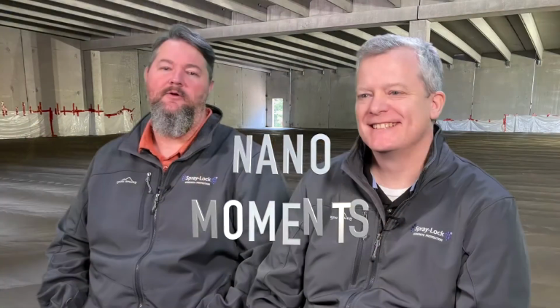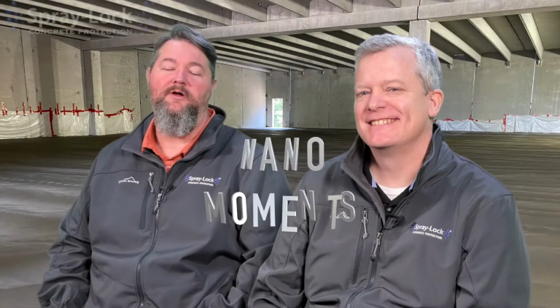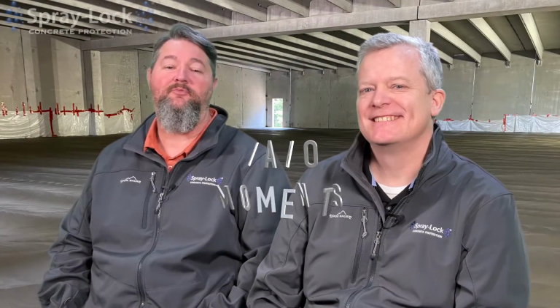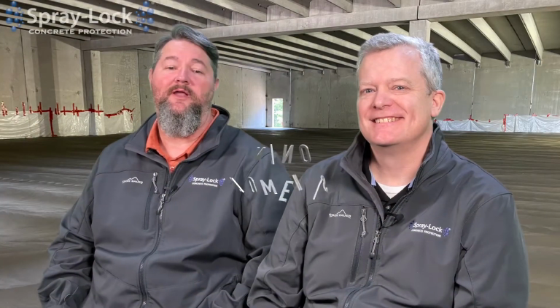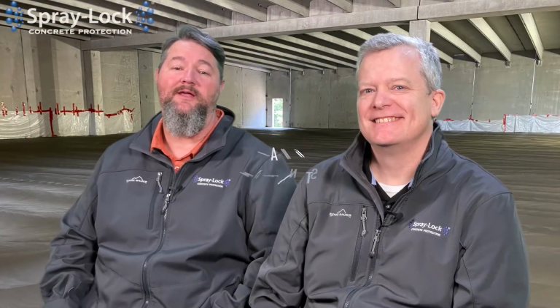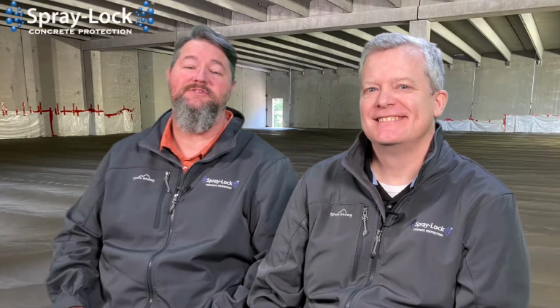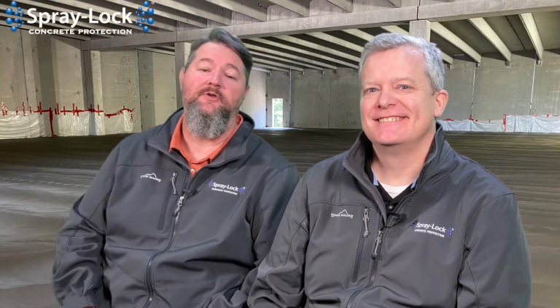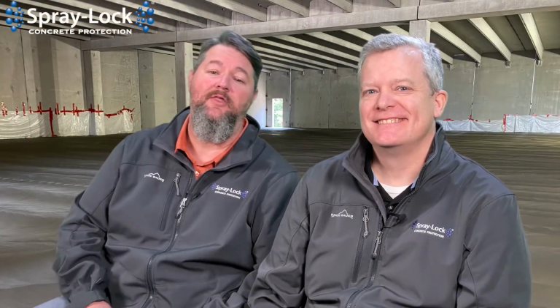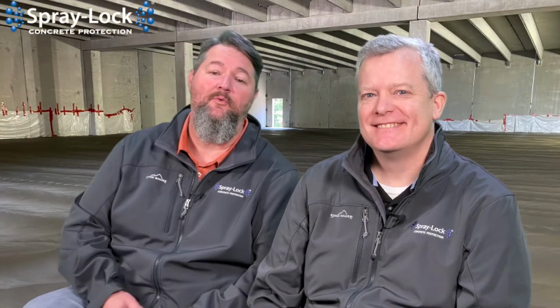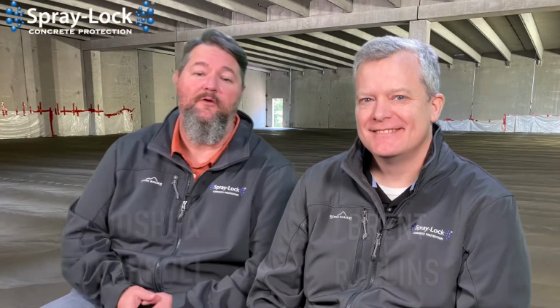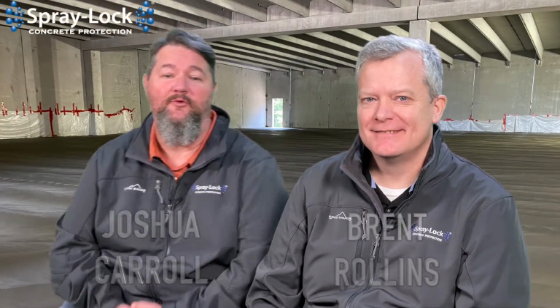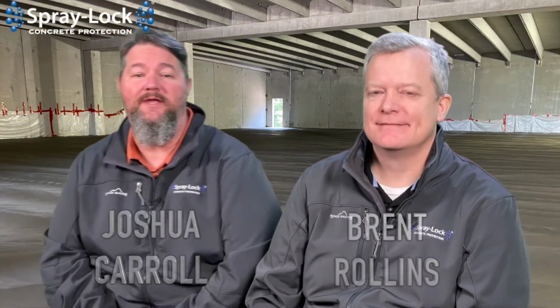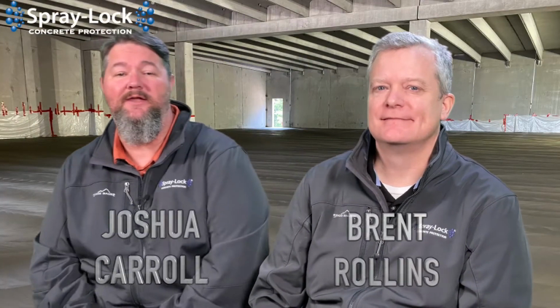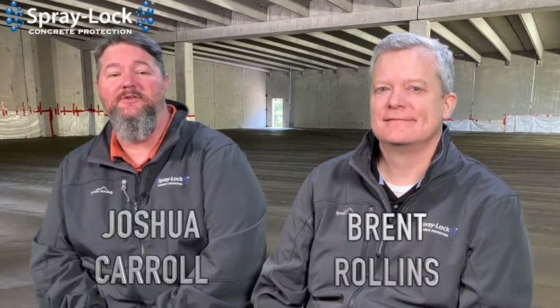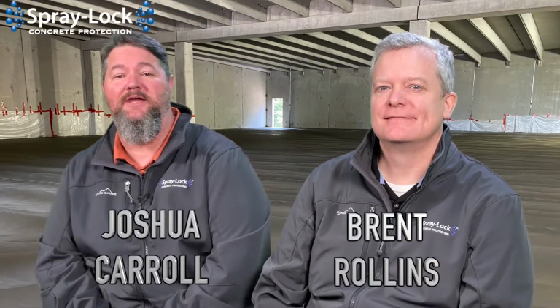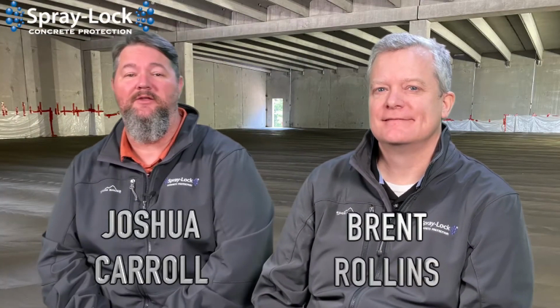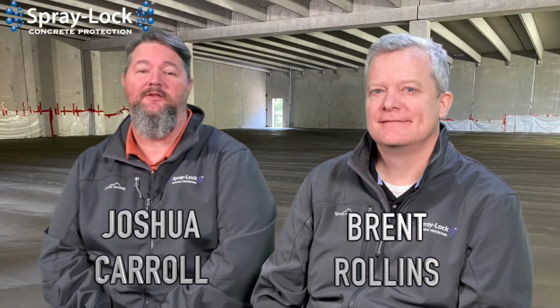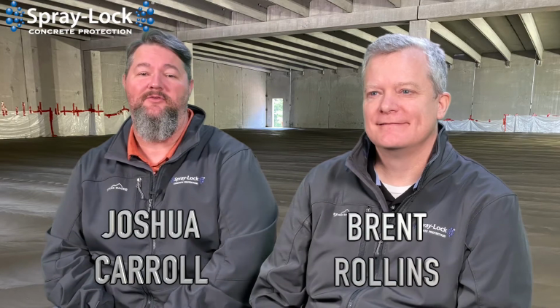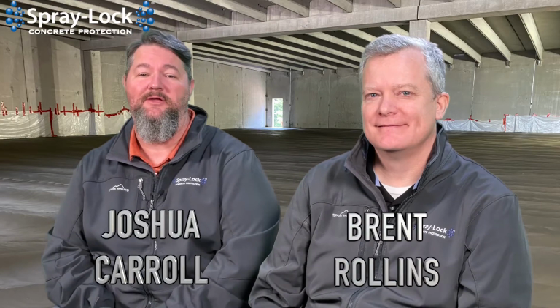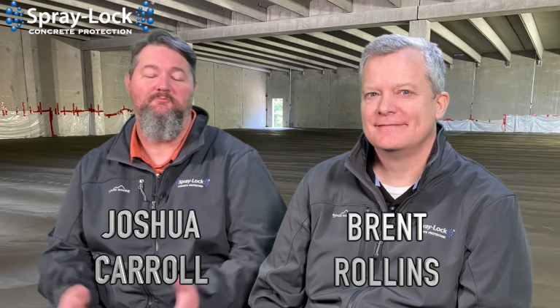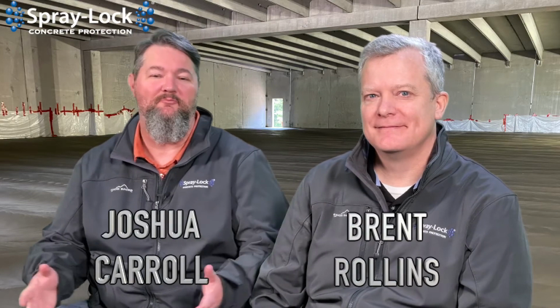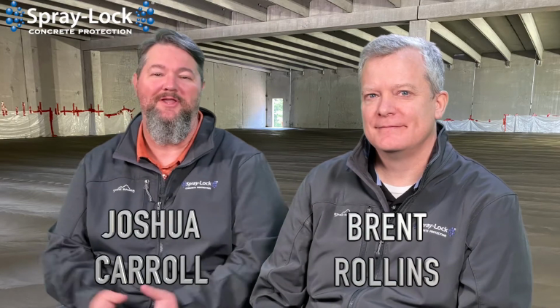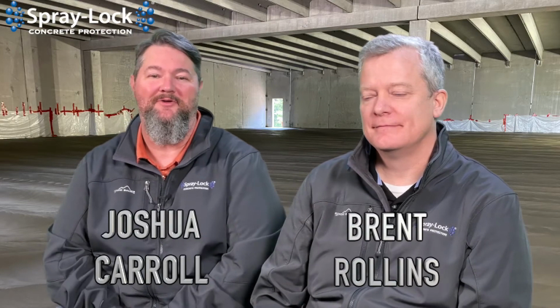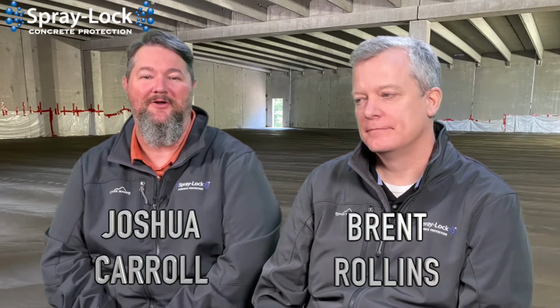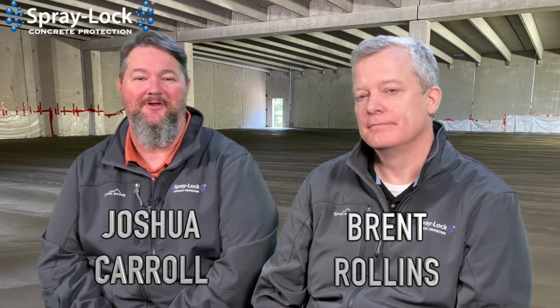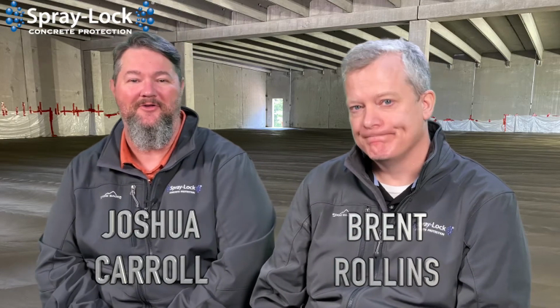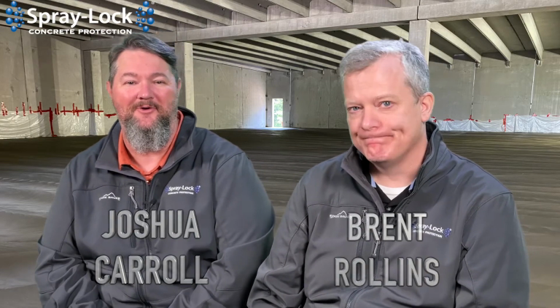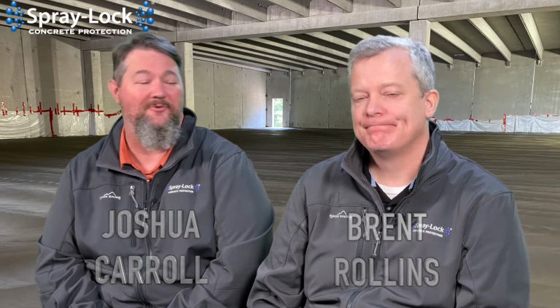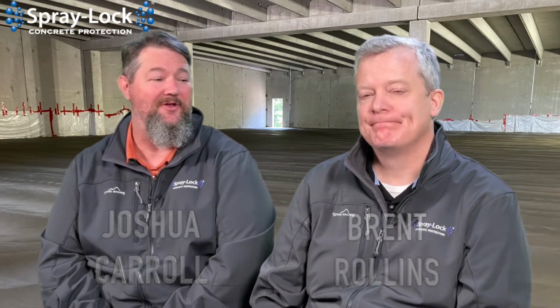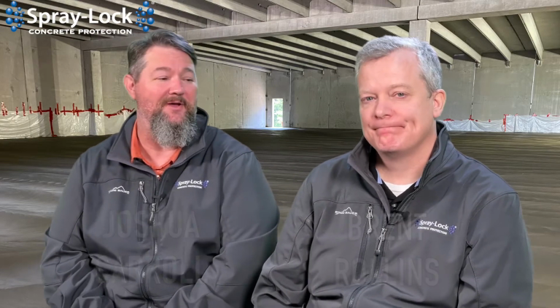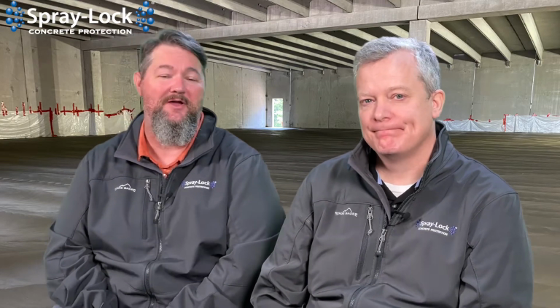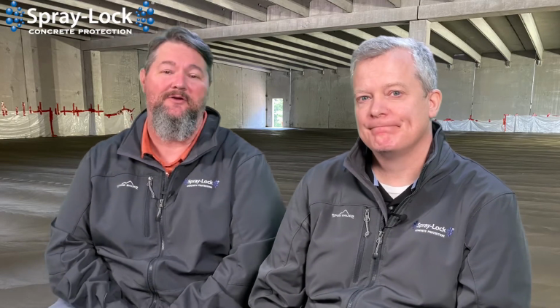Welcome to Spray Like Nation — another wonderful day here in Chattanooga, Tennessee. We love concrete as always, and we're going to talk about concrete.